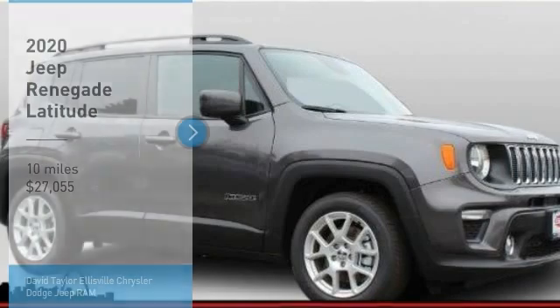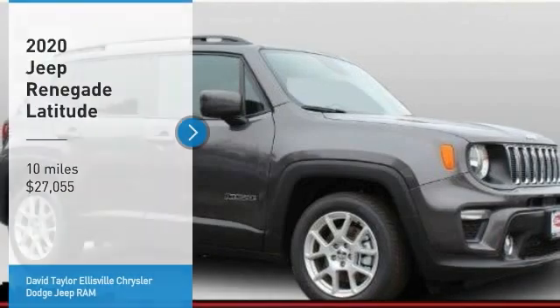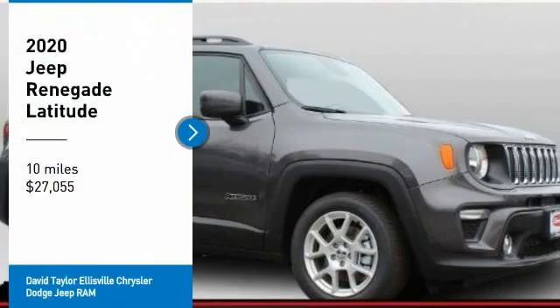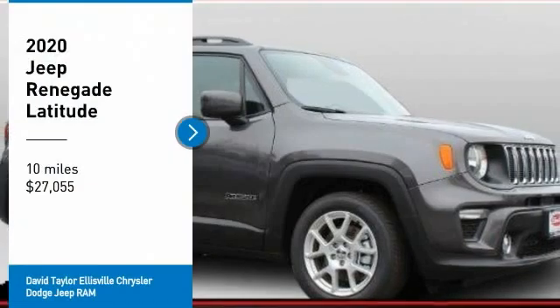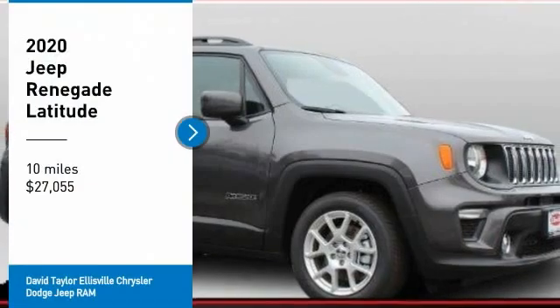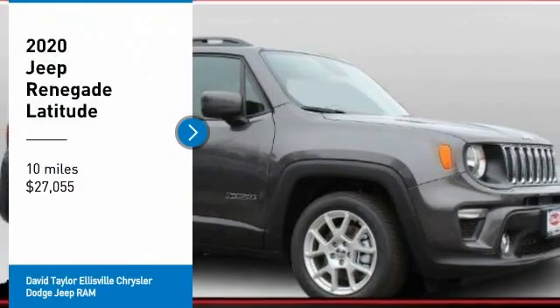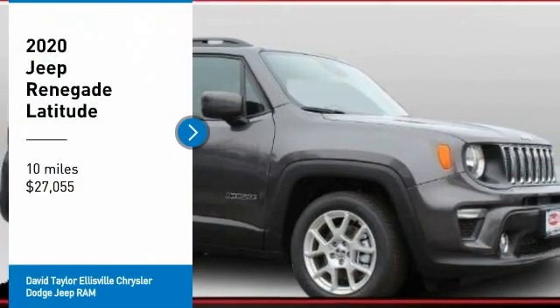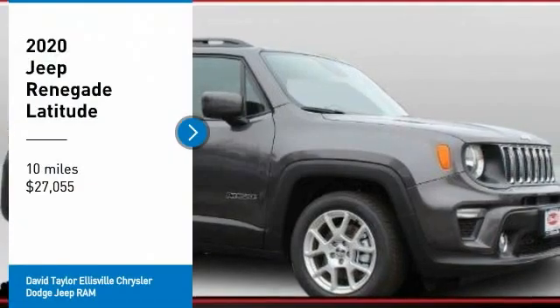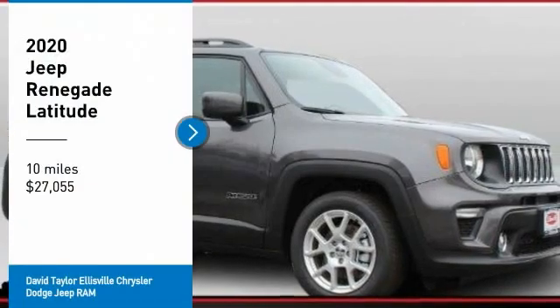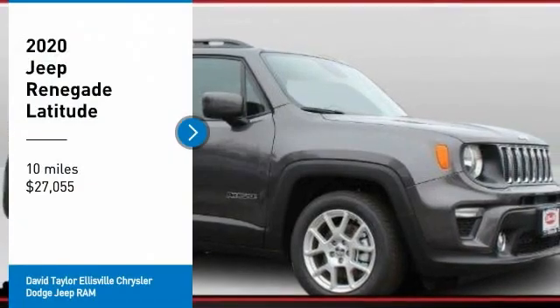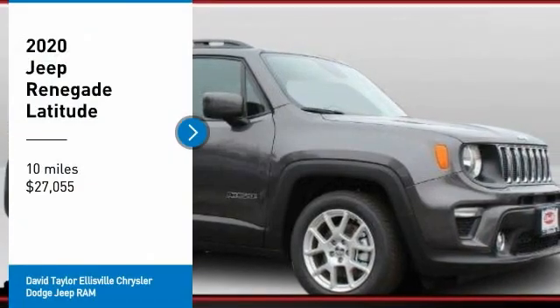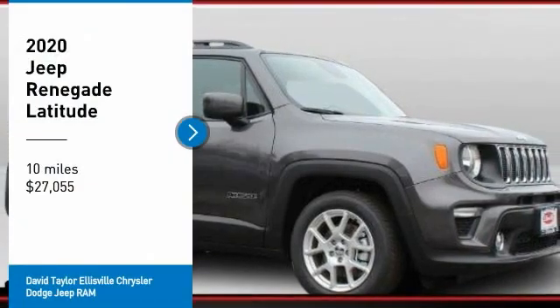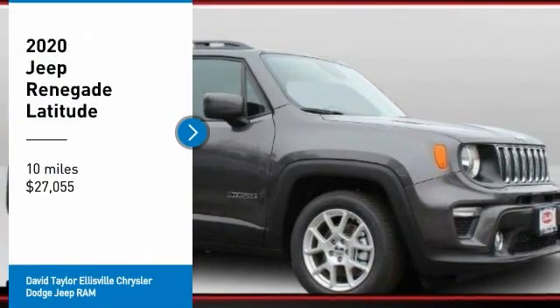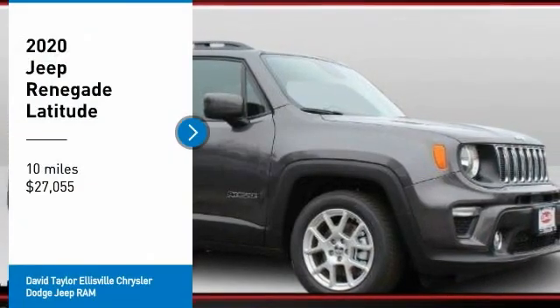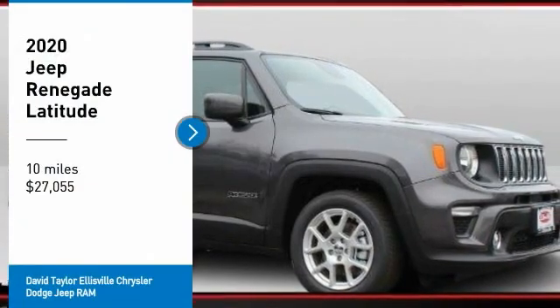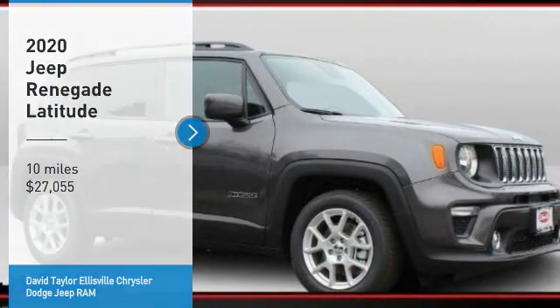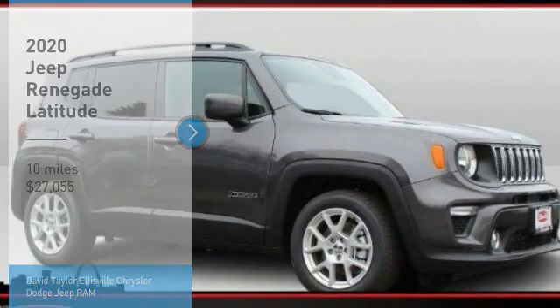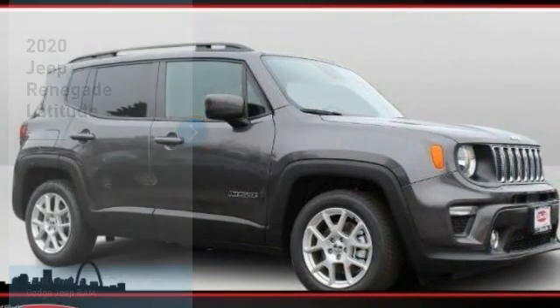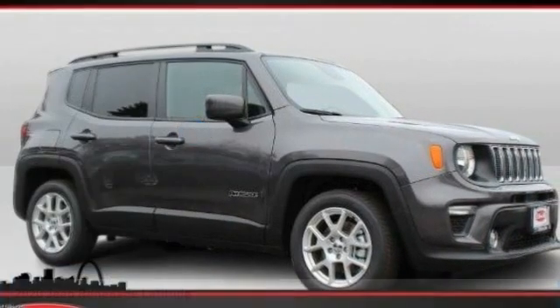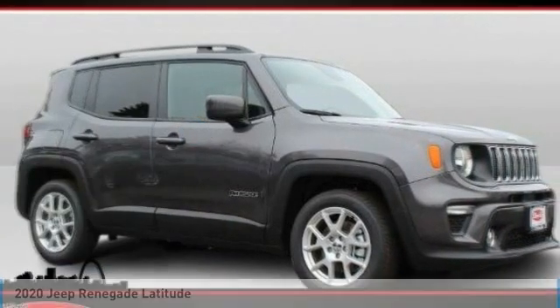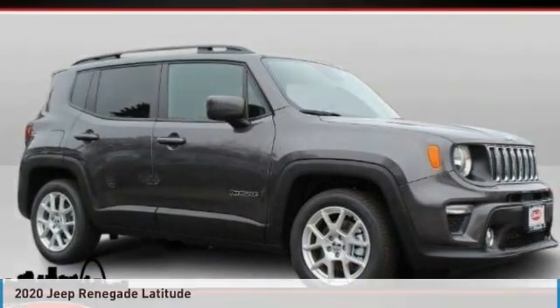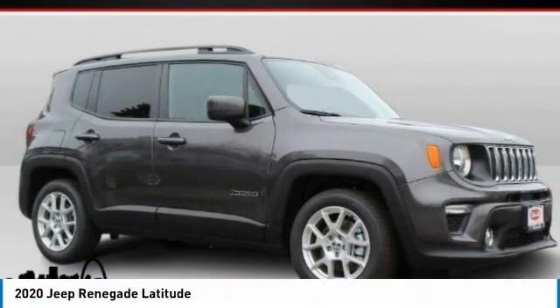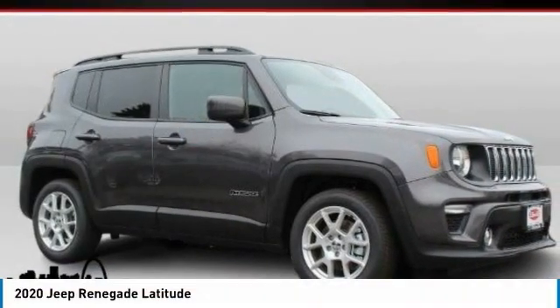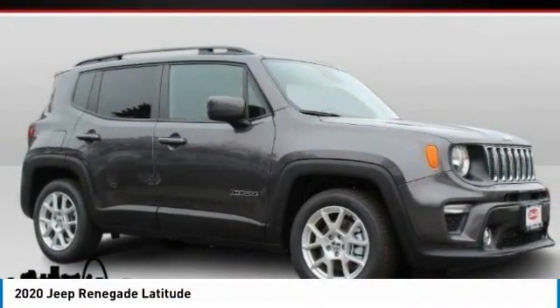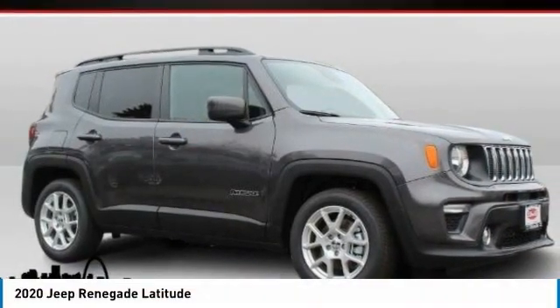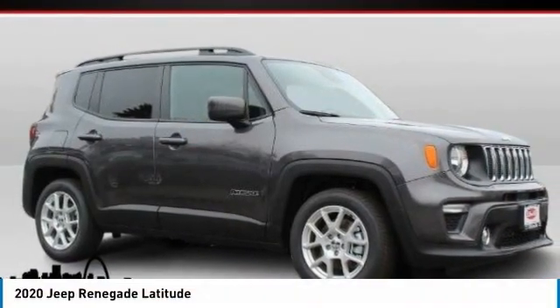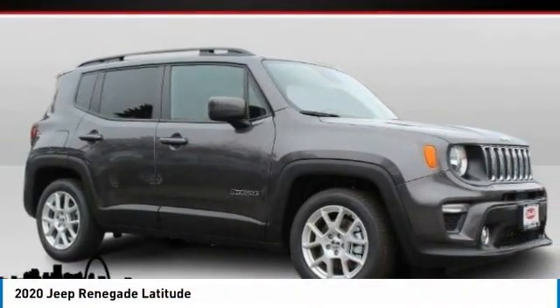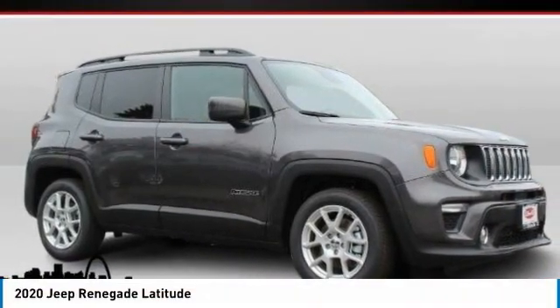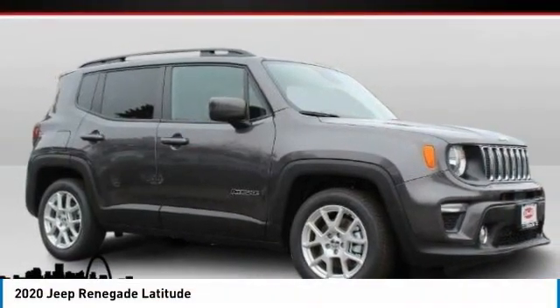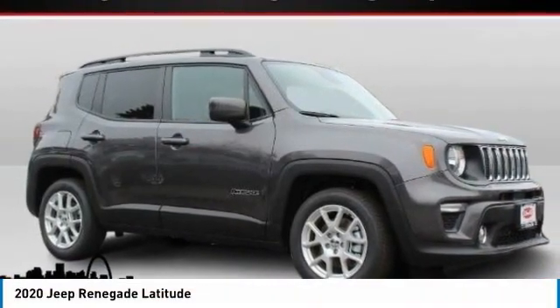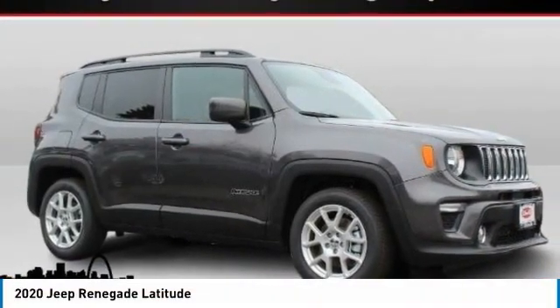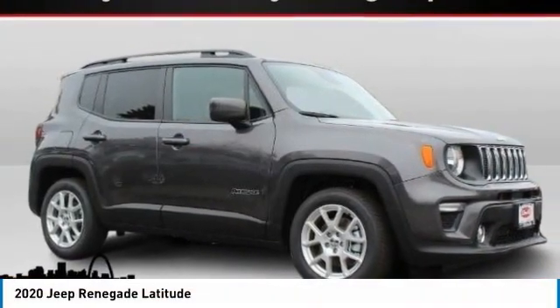Looking for the right vehicle? Check out the 2020 Jeep Renegade.